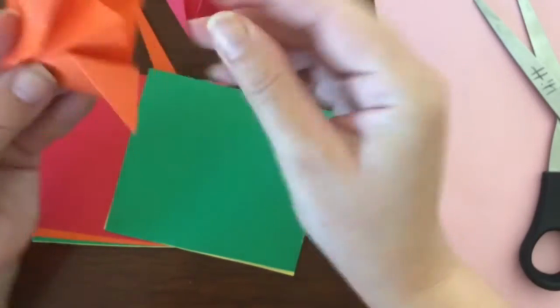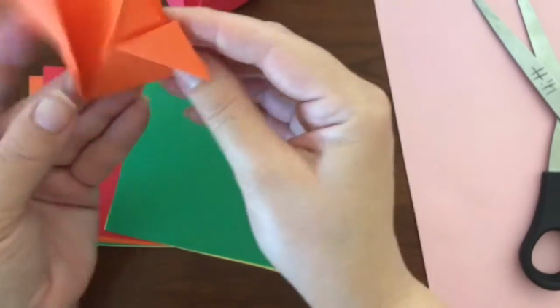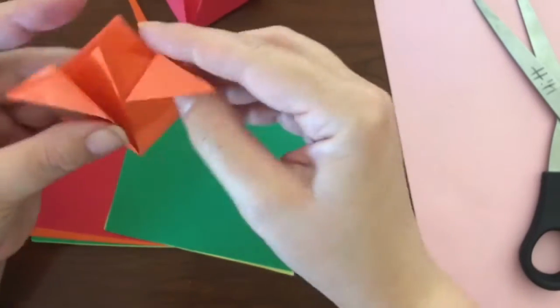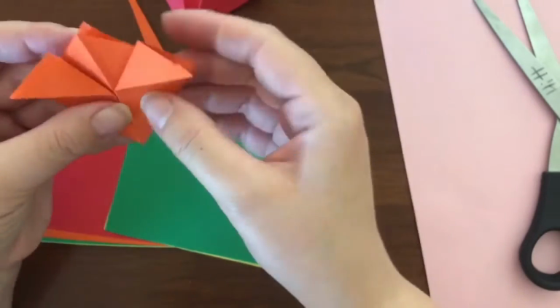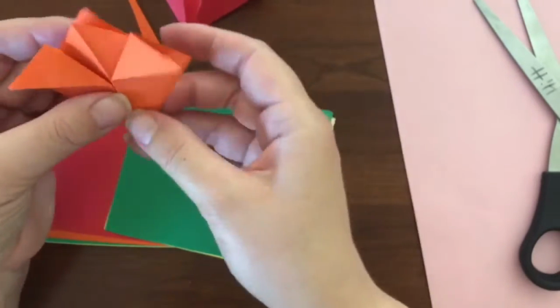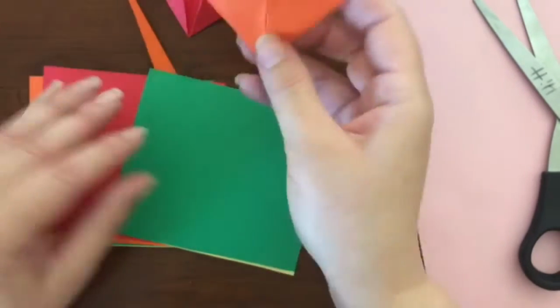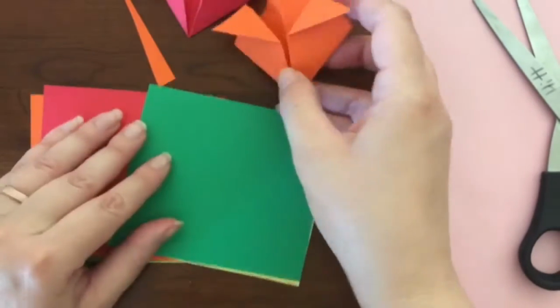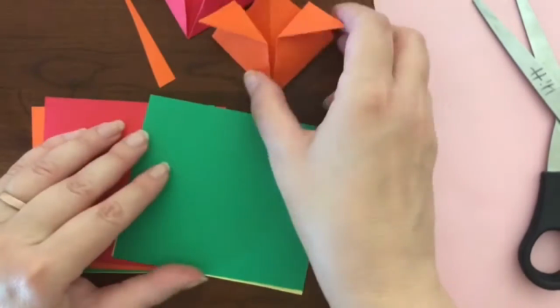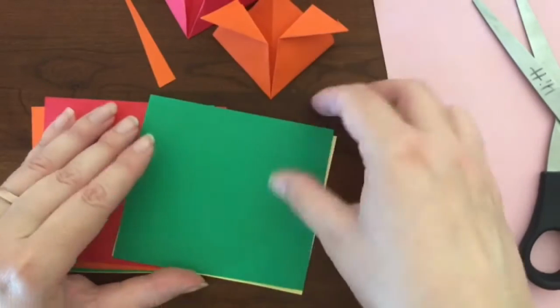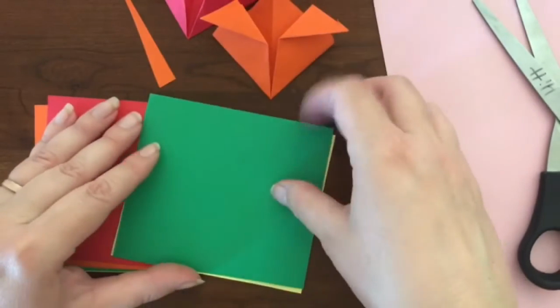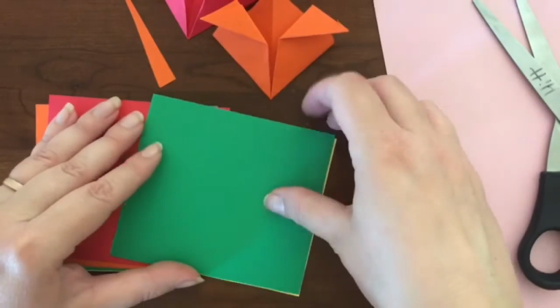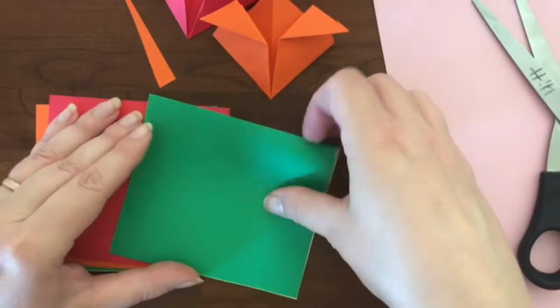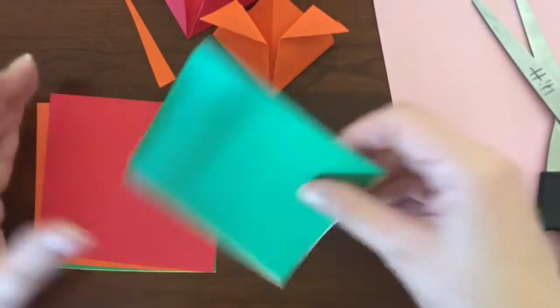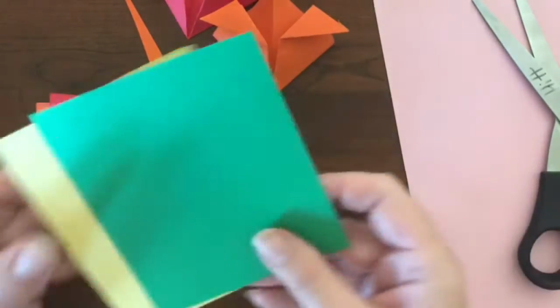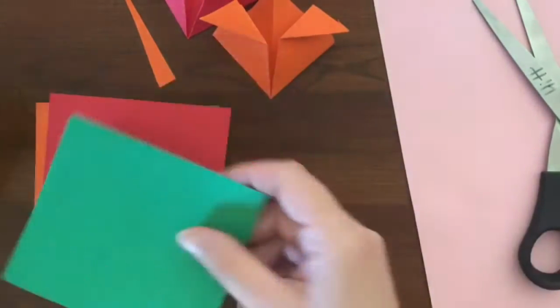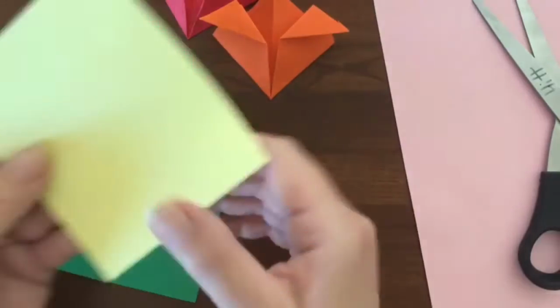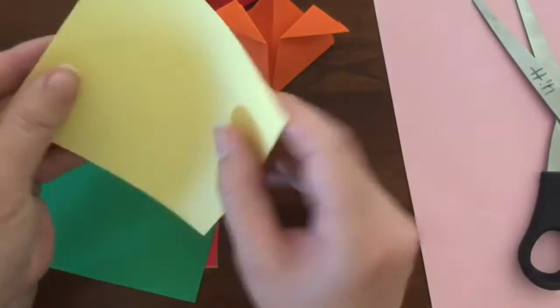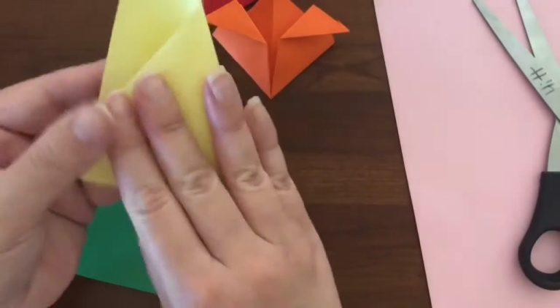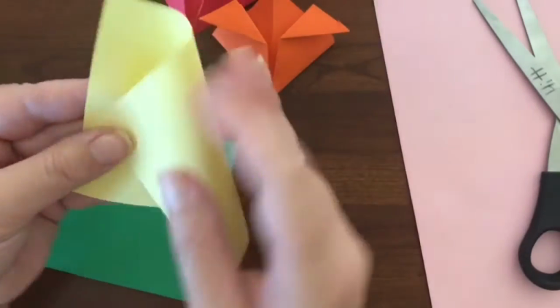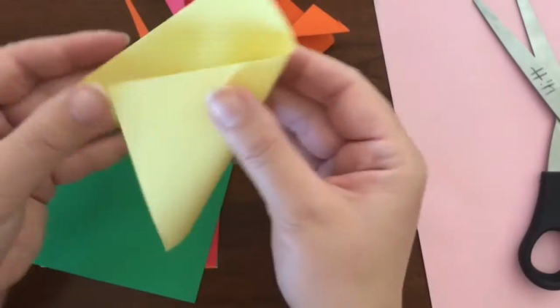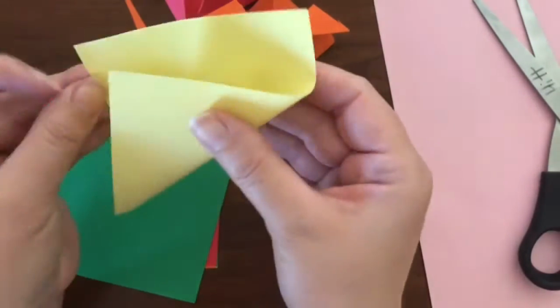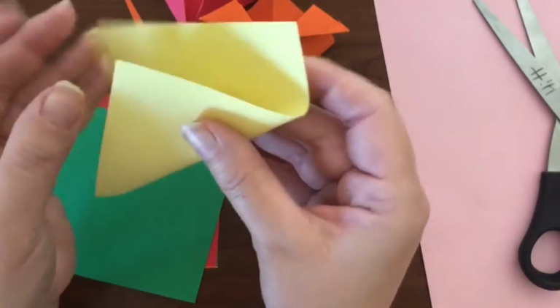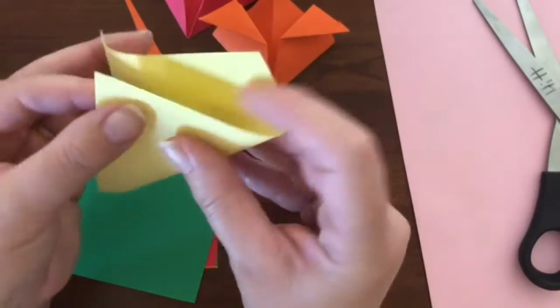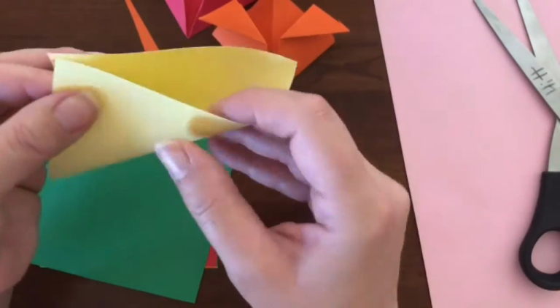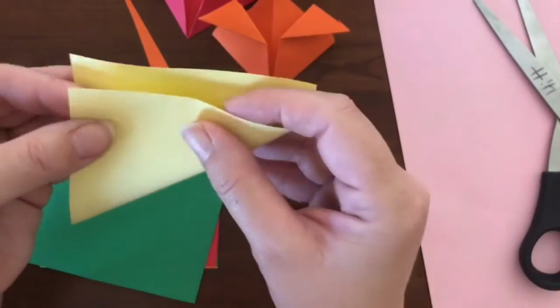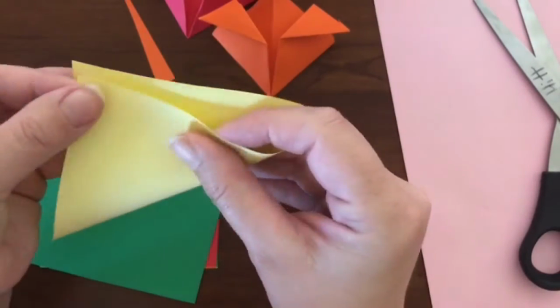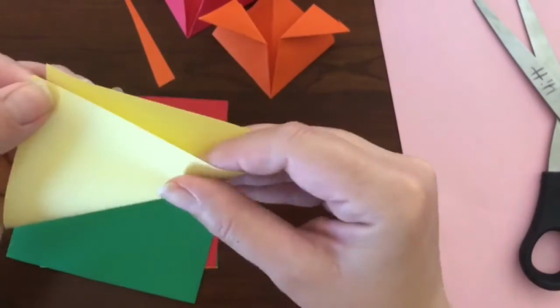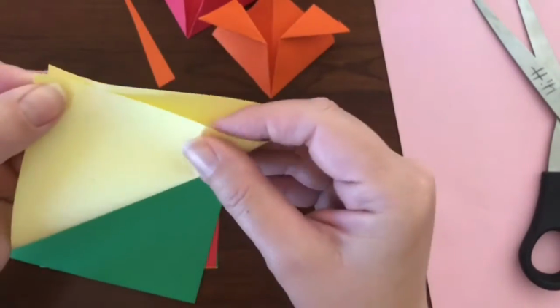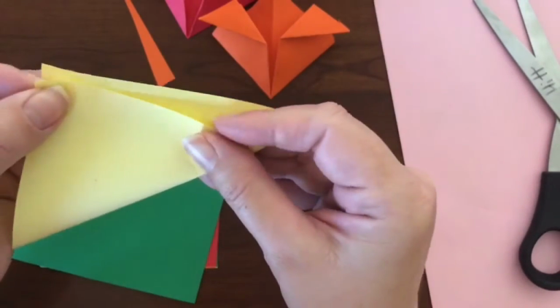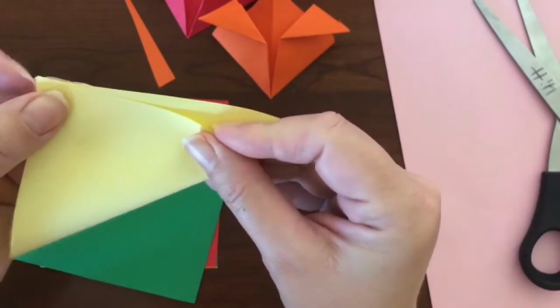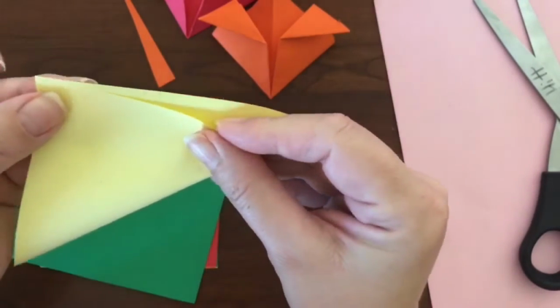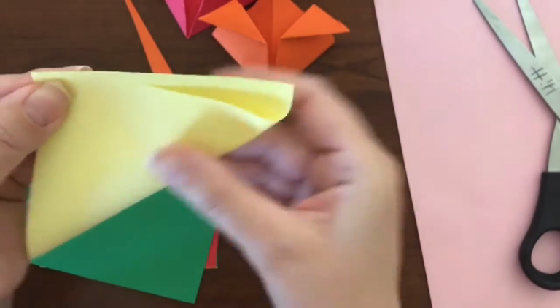If you kind of pull open the front of it, you'll puff the flower up a little bit, making it look more 3D.